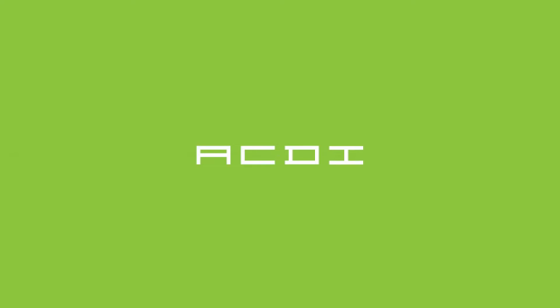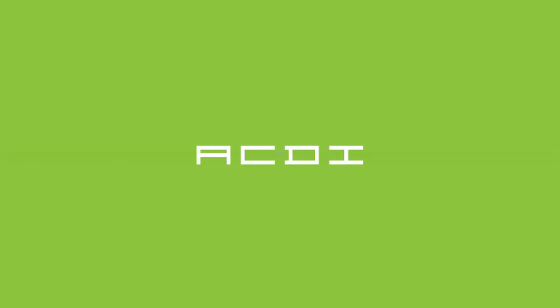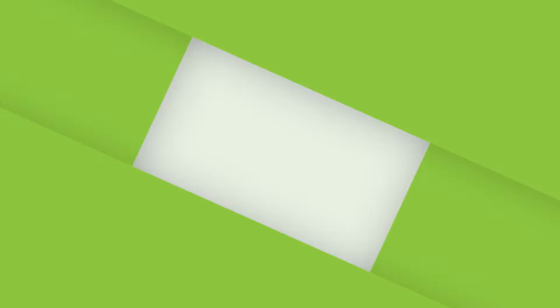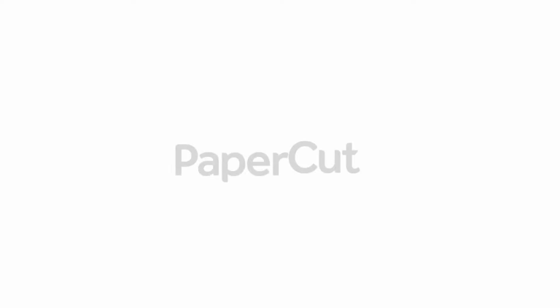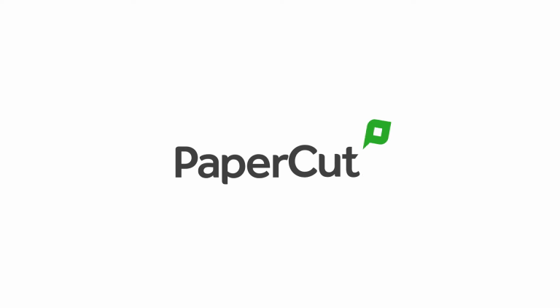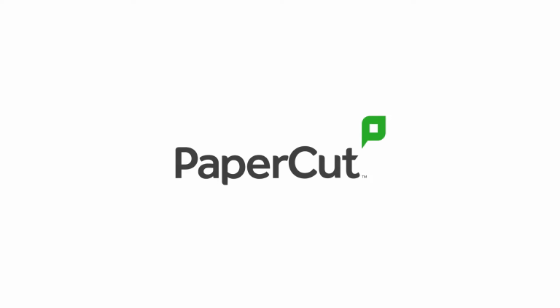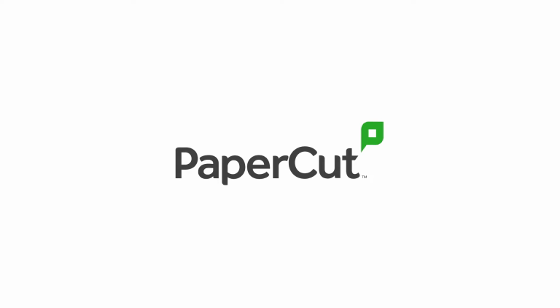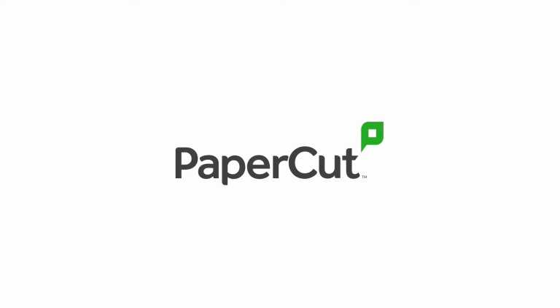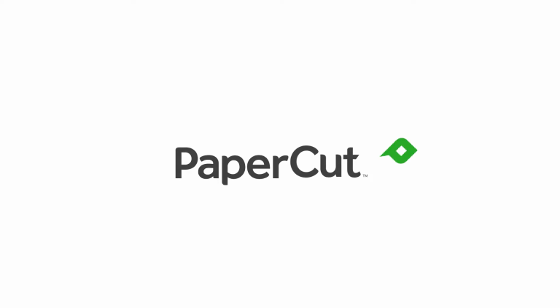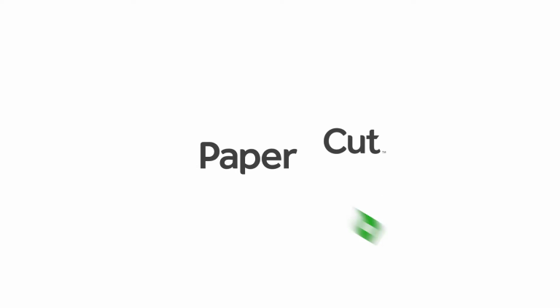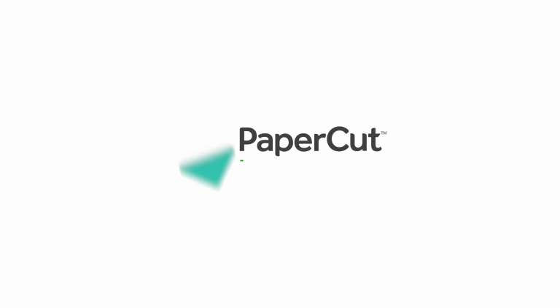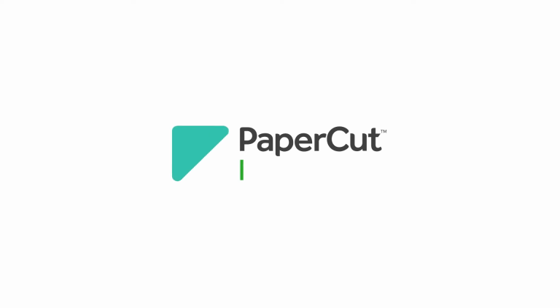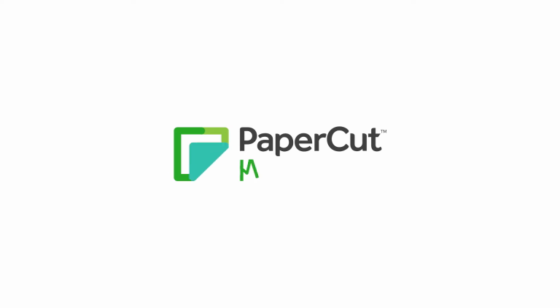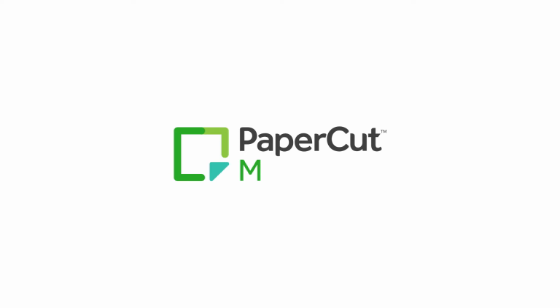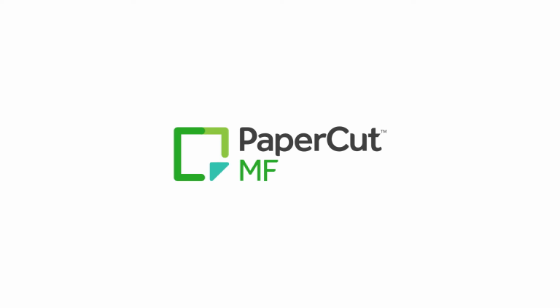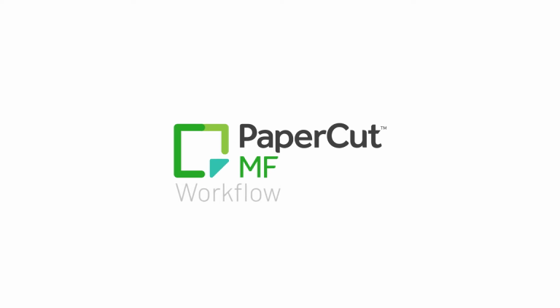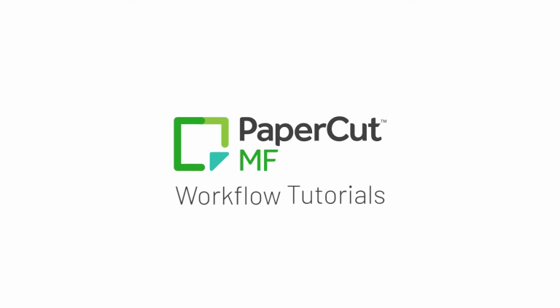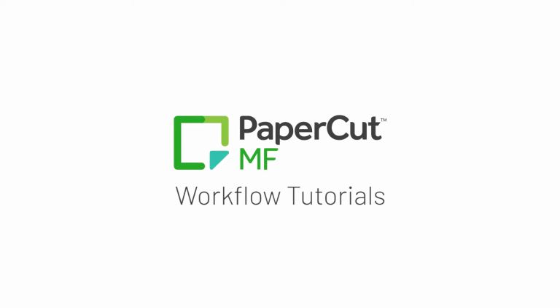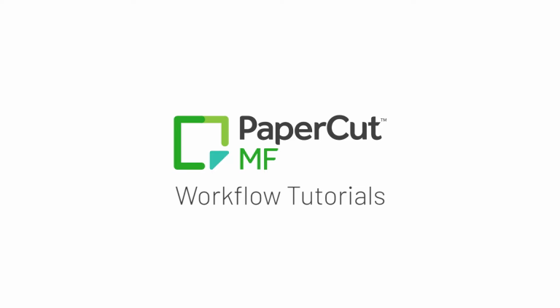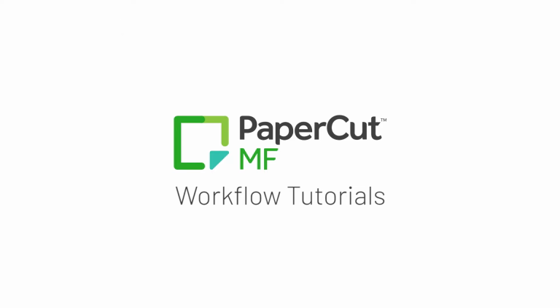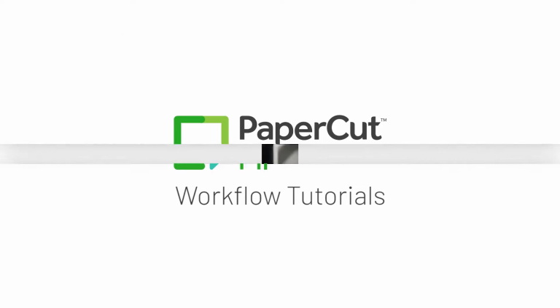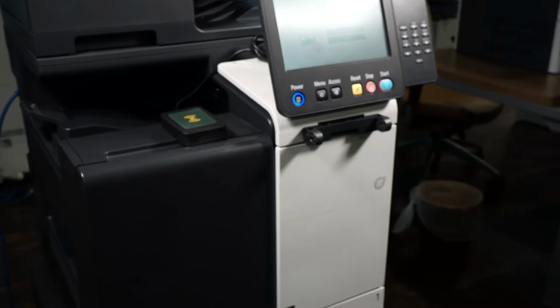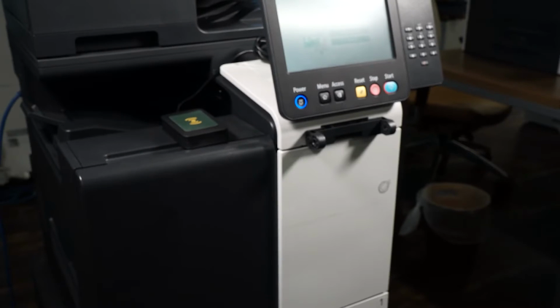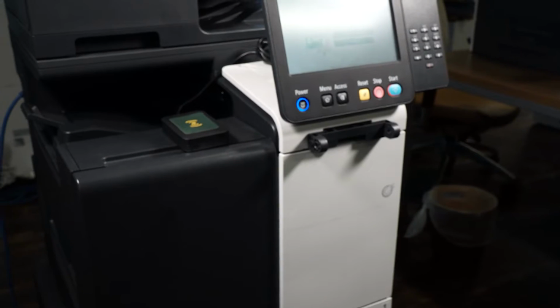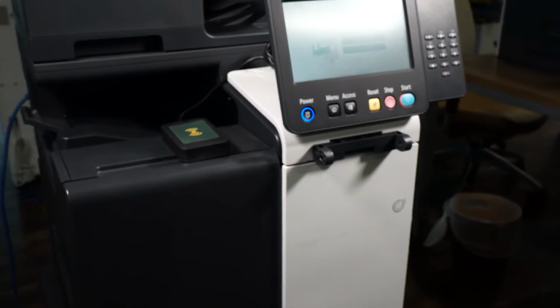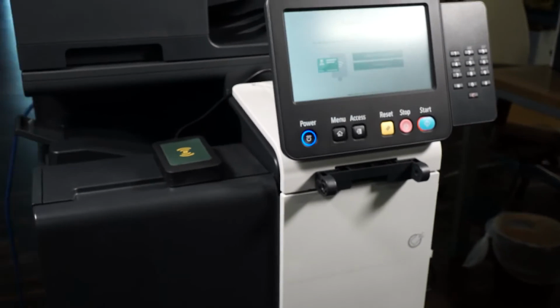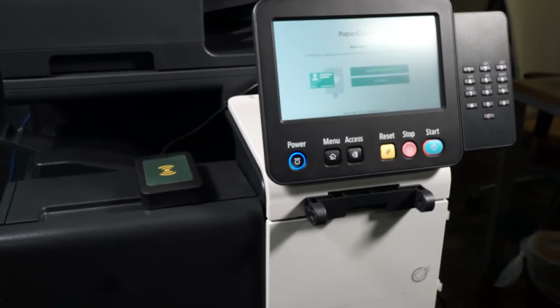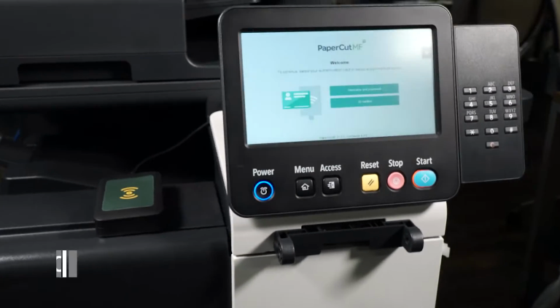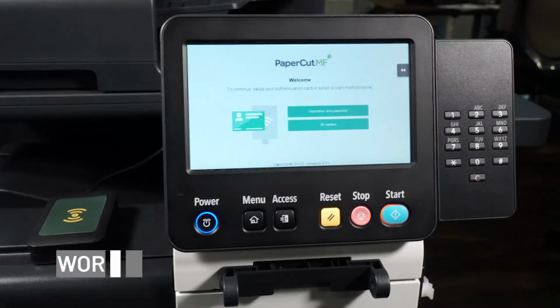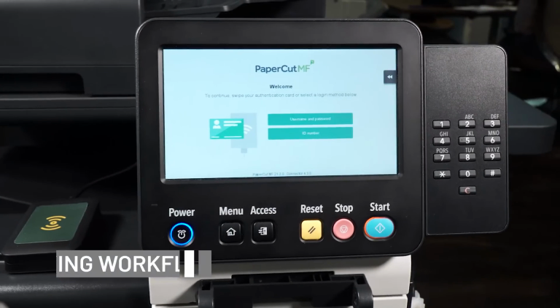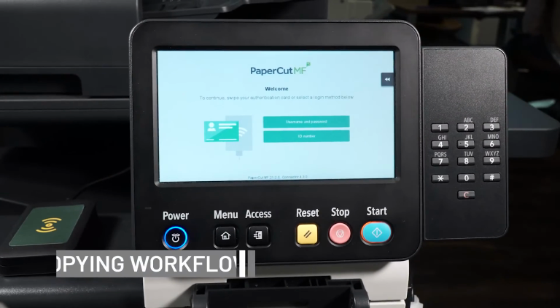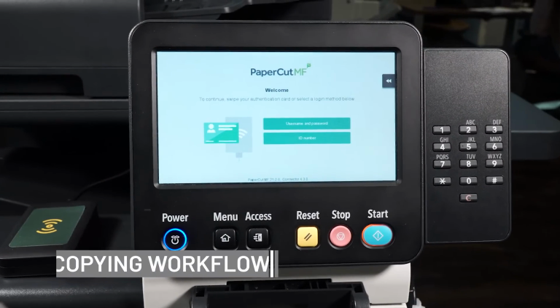Welcome to ACDI's PaperCut MF Workflow Tutorials. Let's check out the copying workflow.